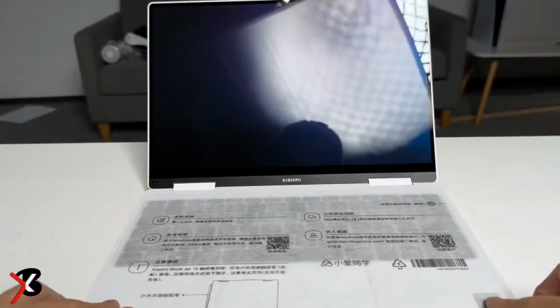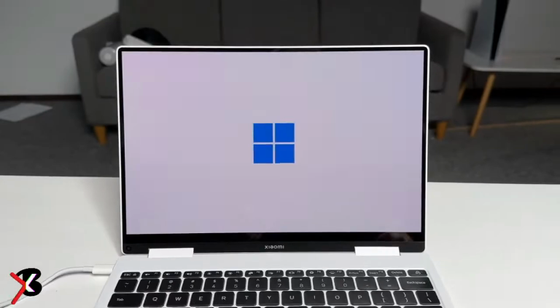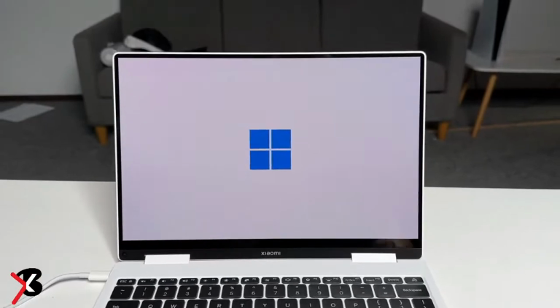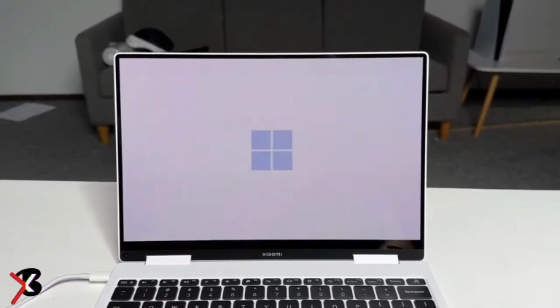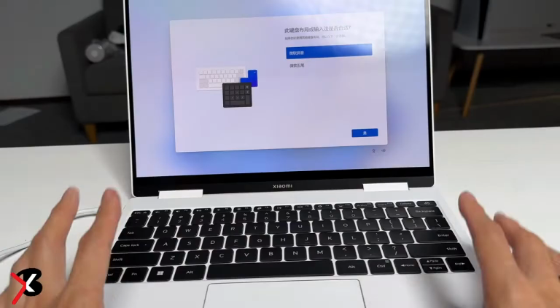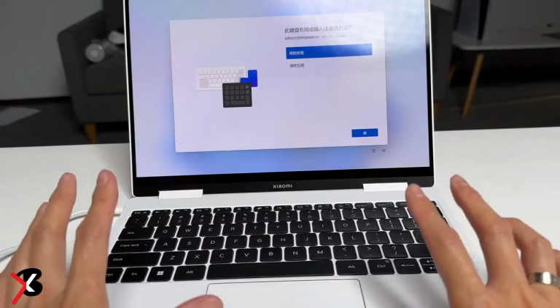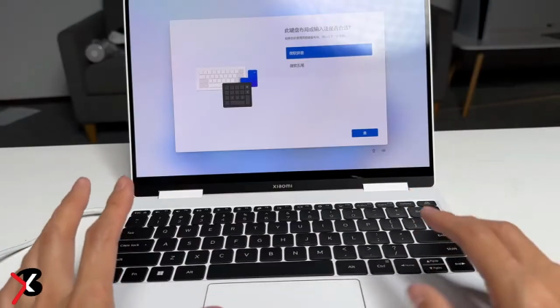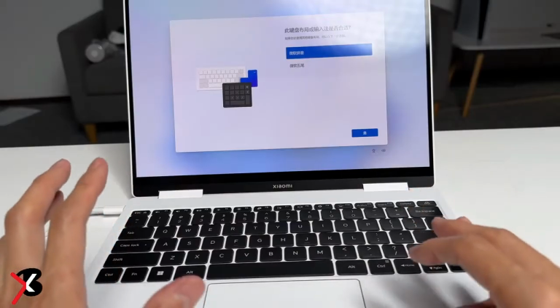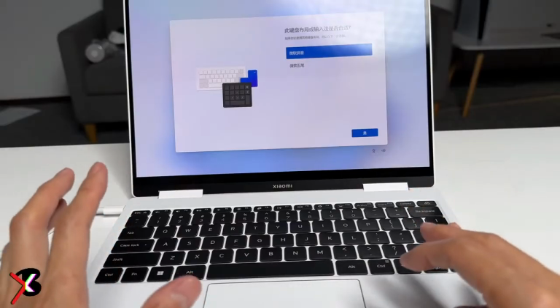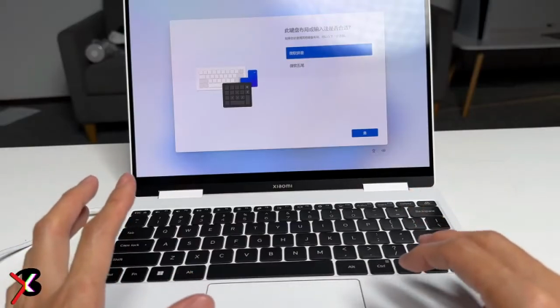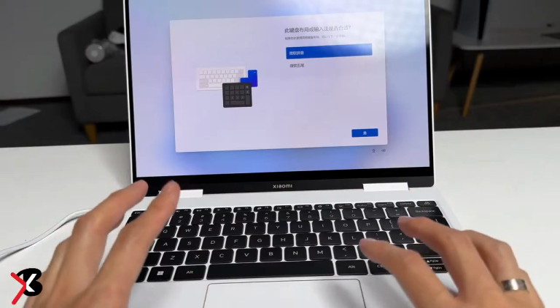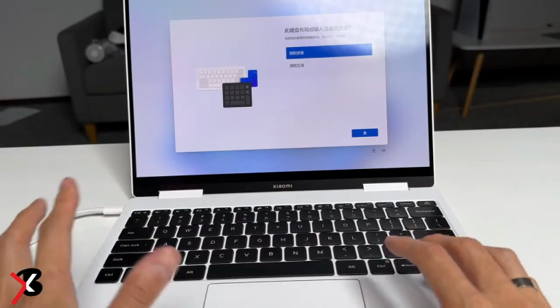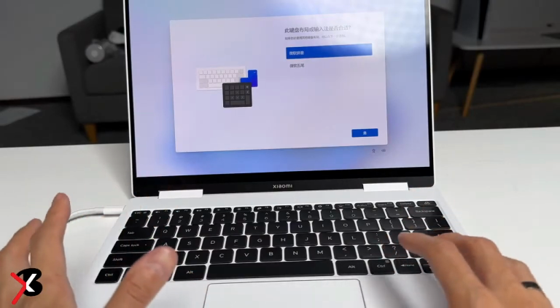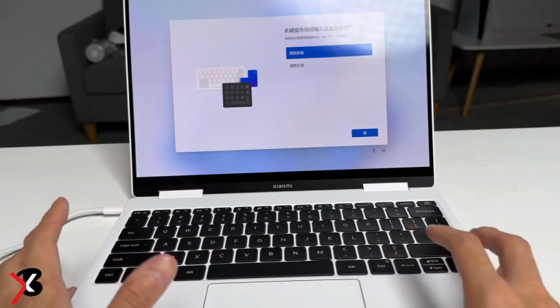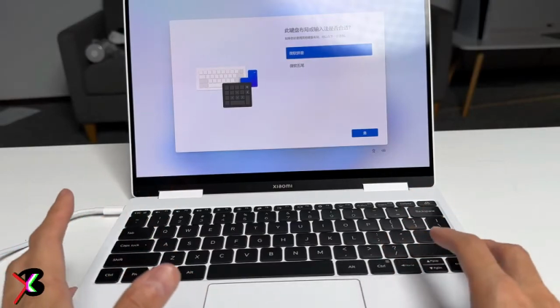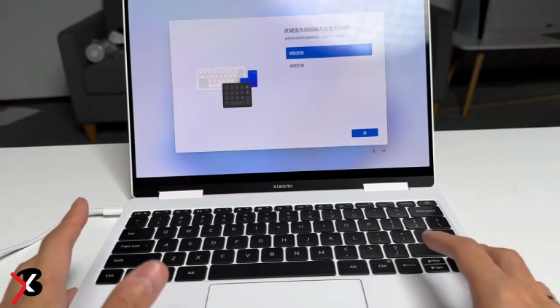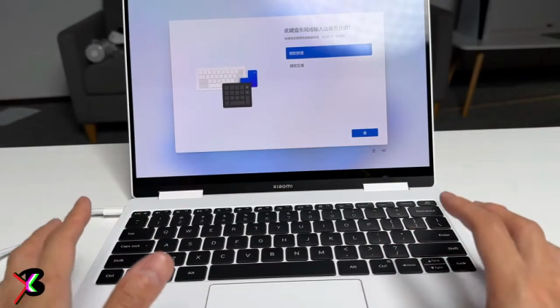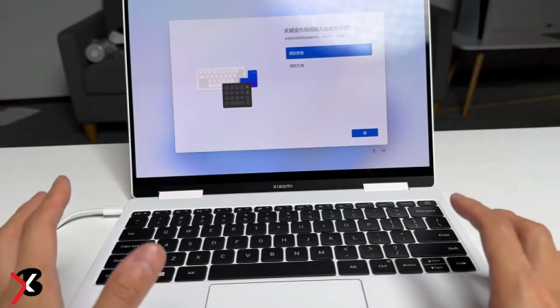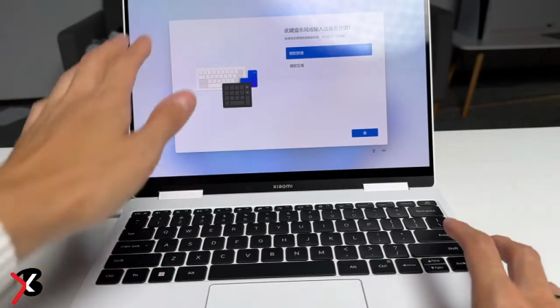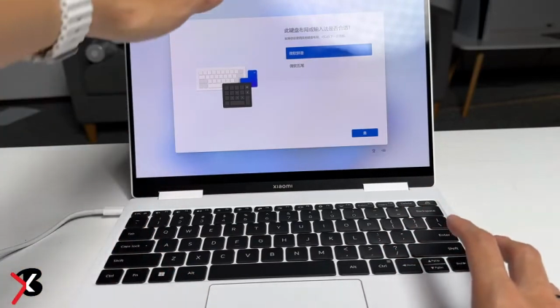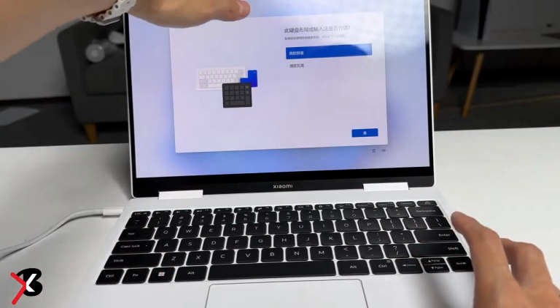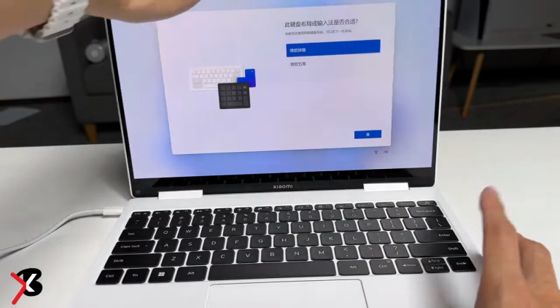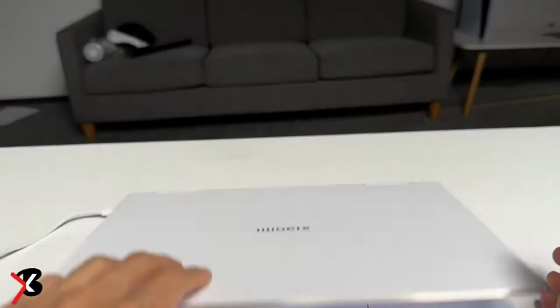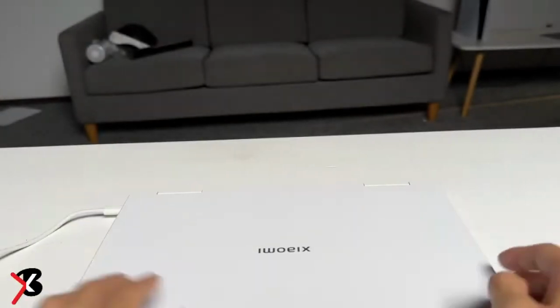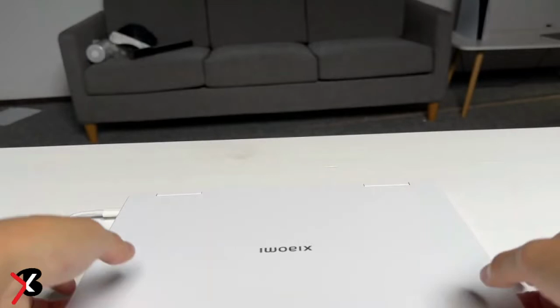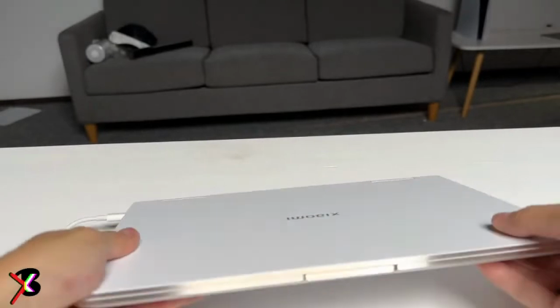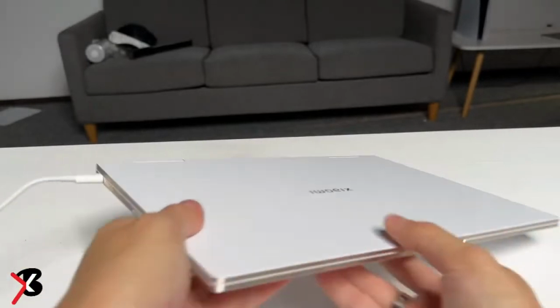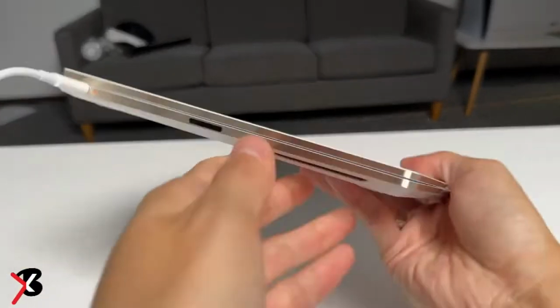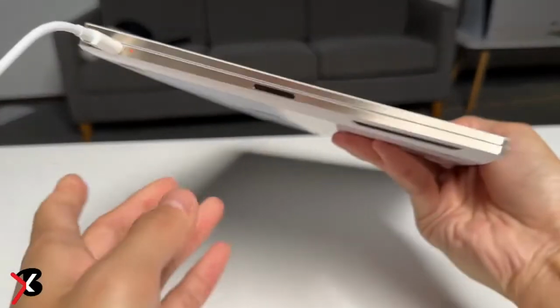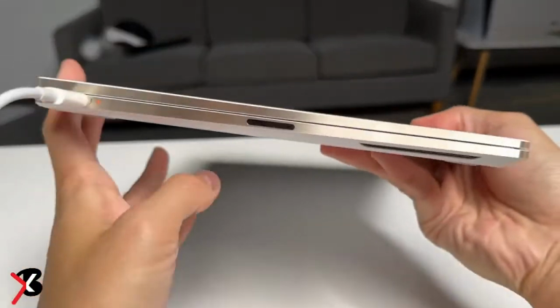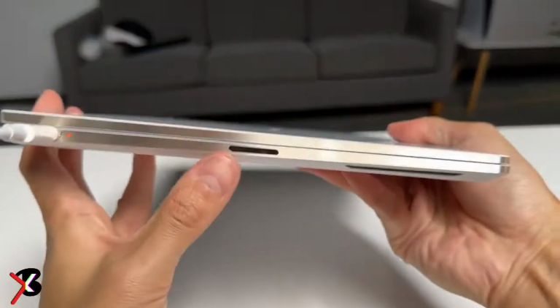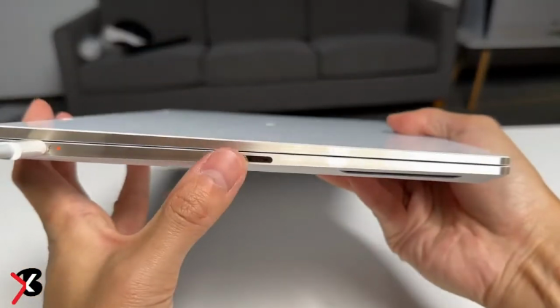Connectivity options on the Xiaomi Book Air 13 include Wi-Fi 6E, Bluetooth 5.2, two Thunderbolt 4 ports, and an audio jack.